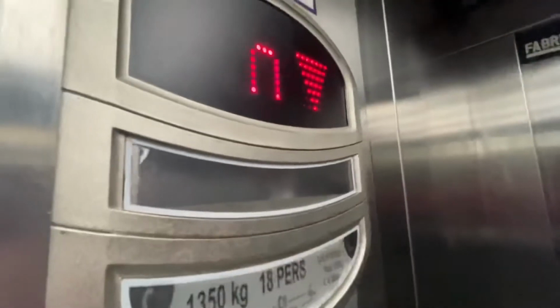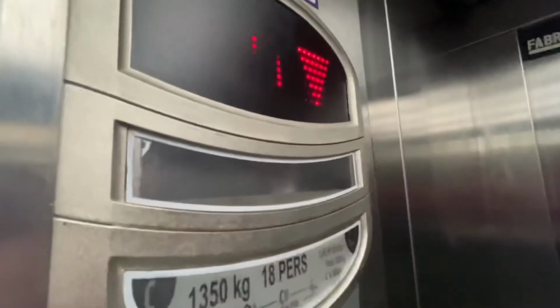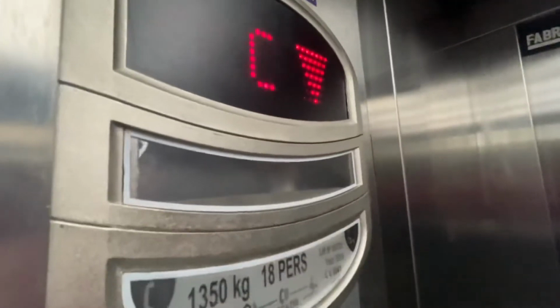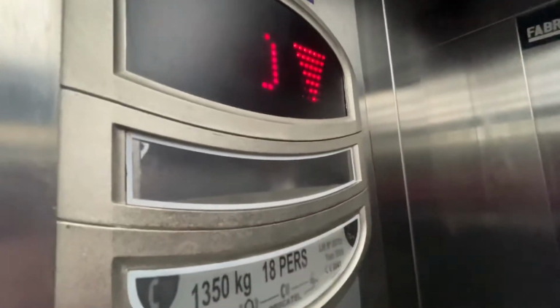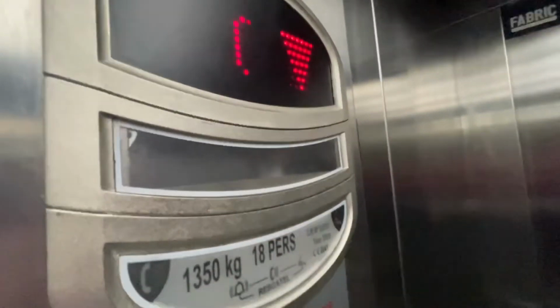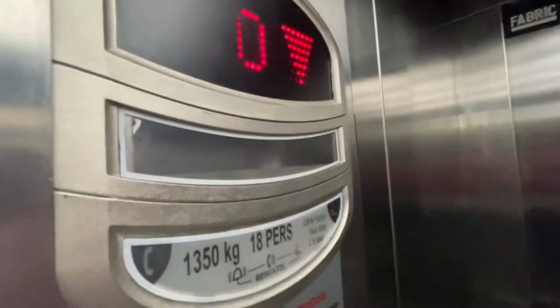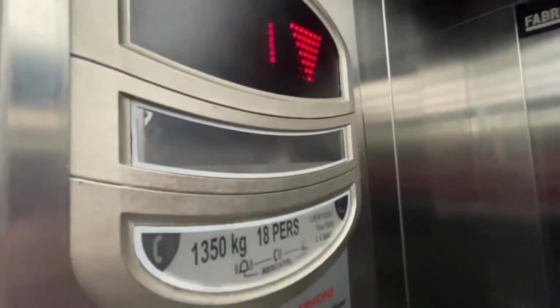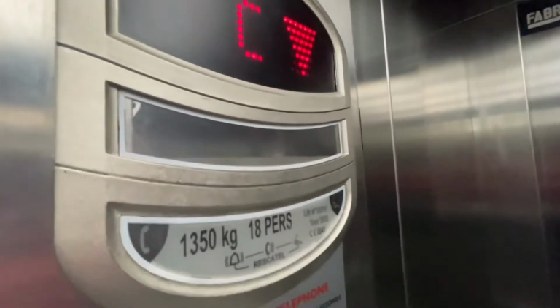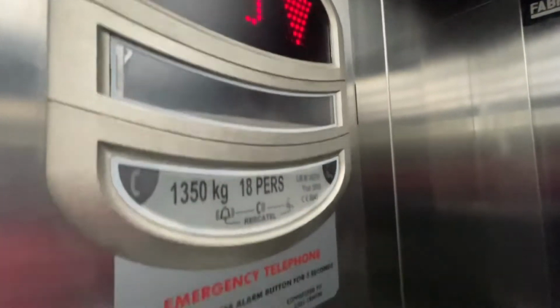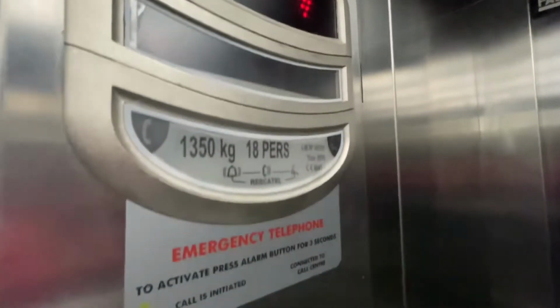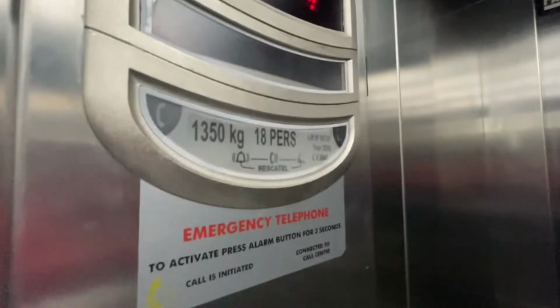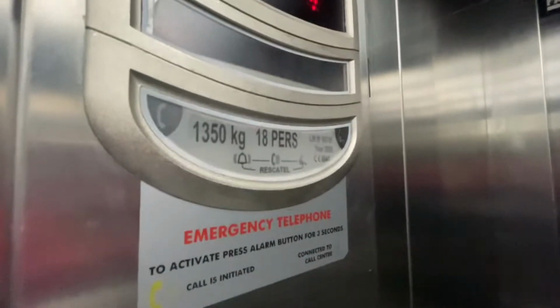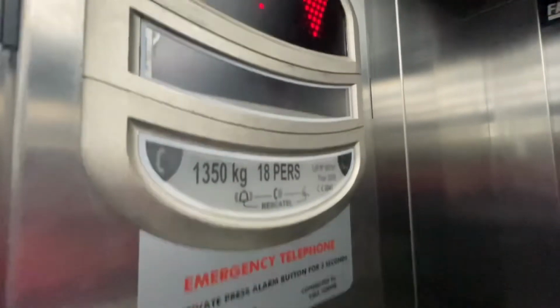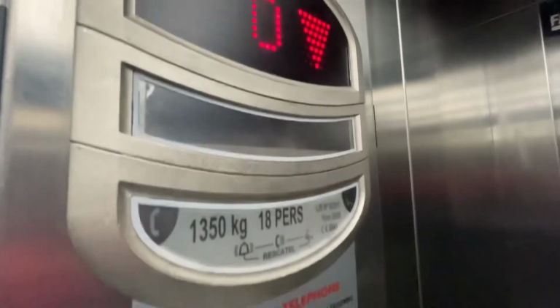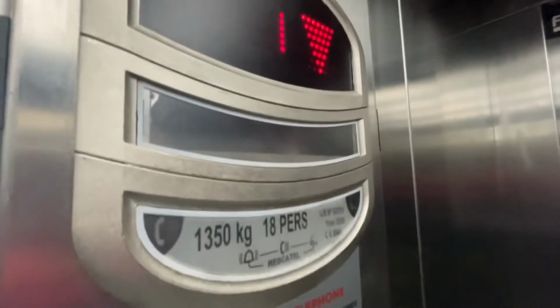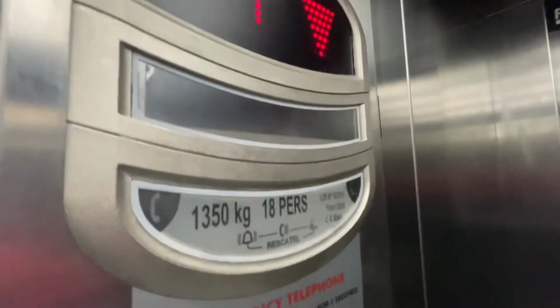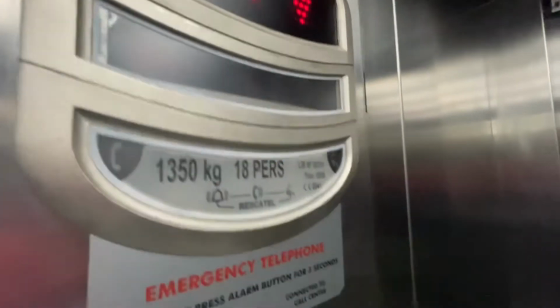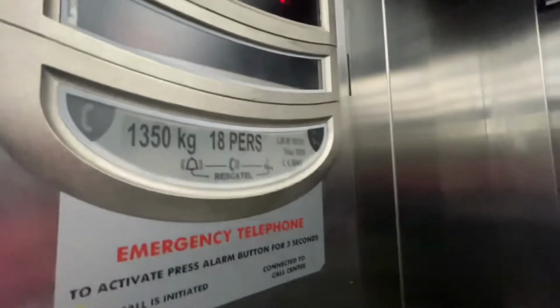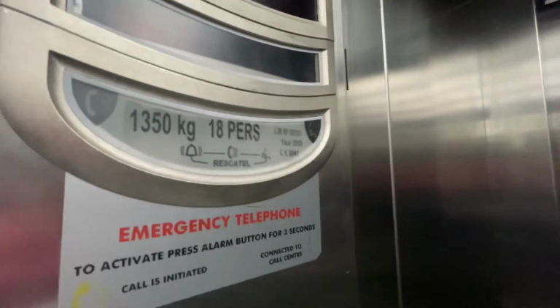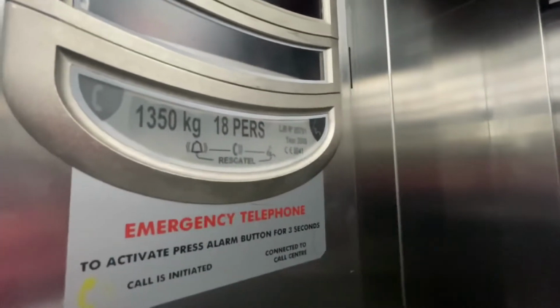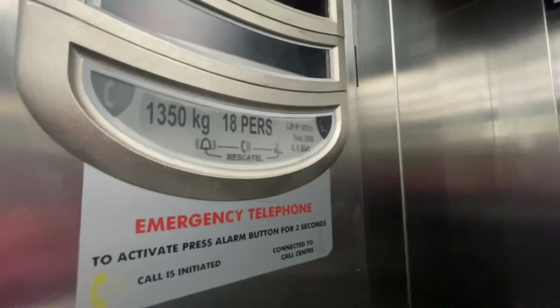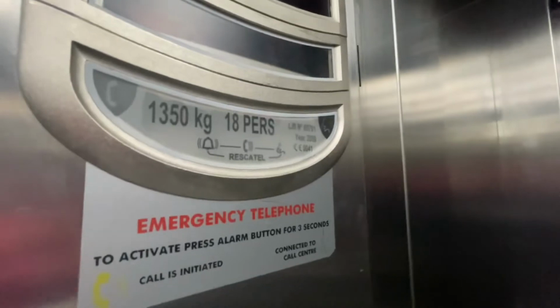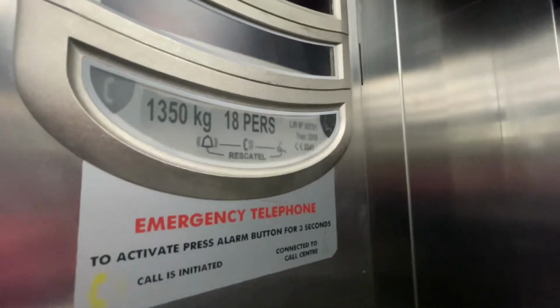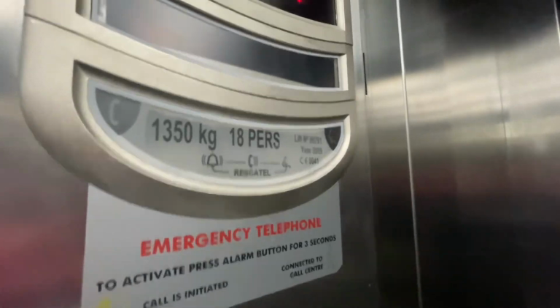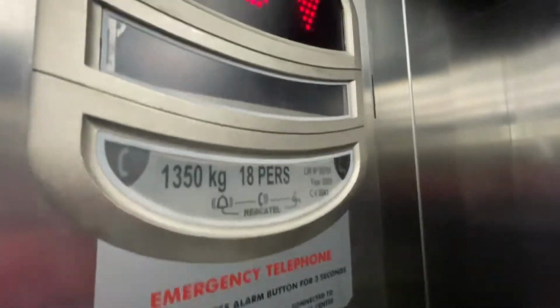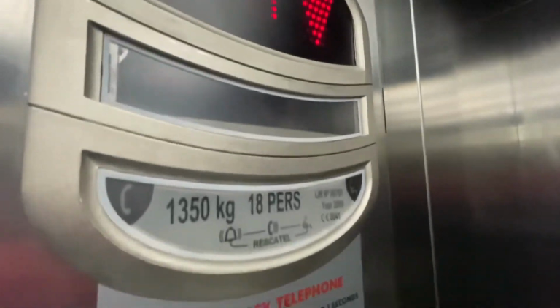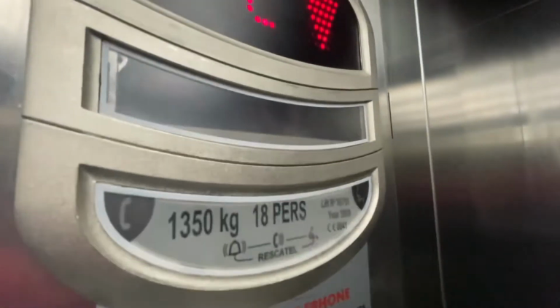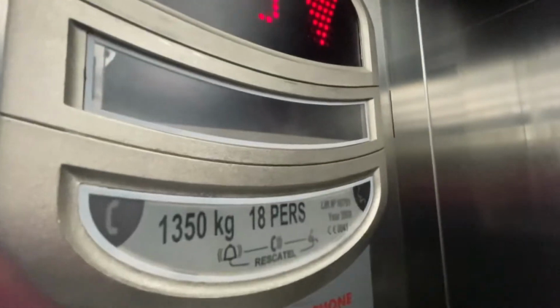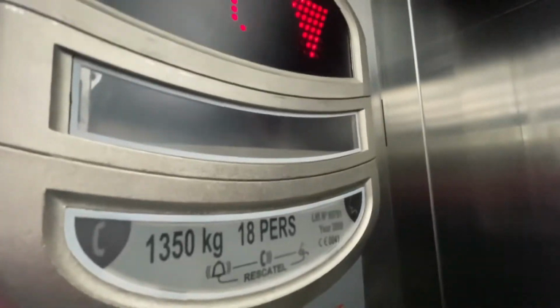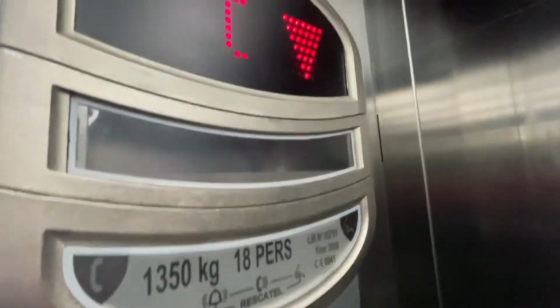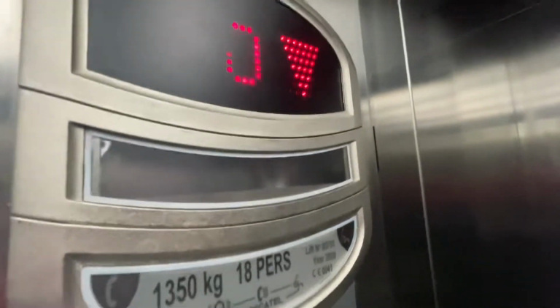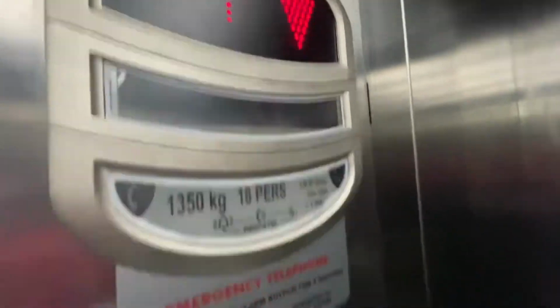We are already changed. 1350, 18 persons. It's all in 2009.